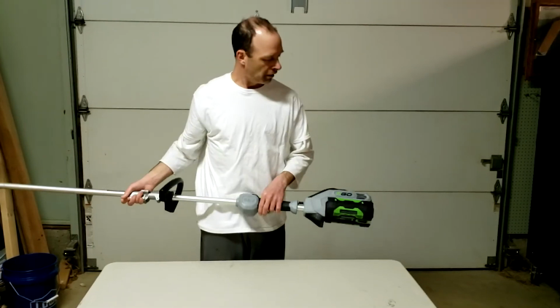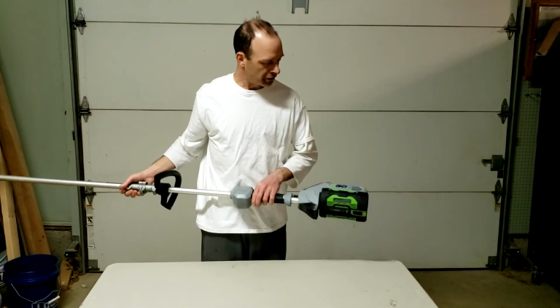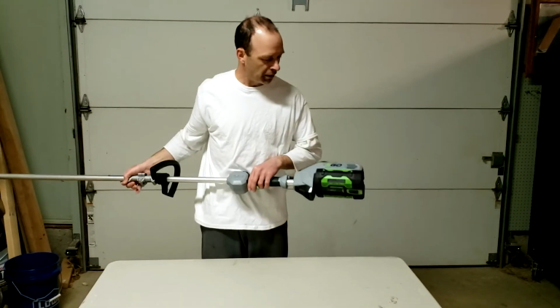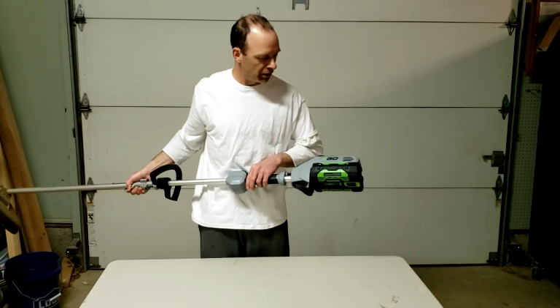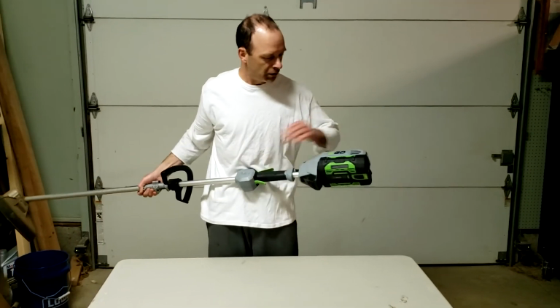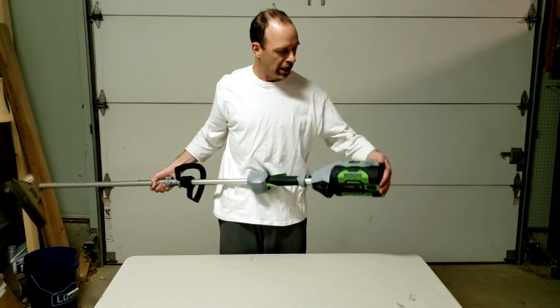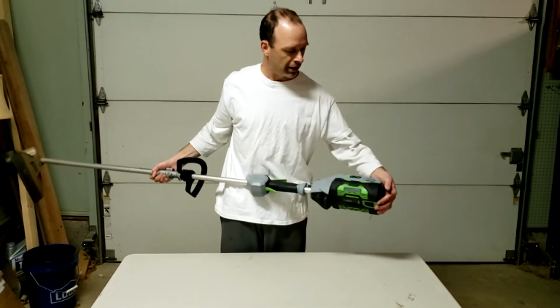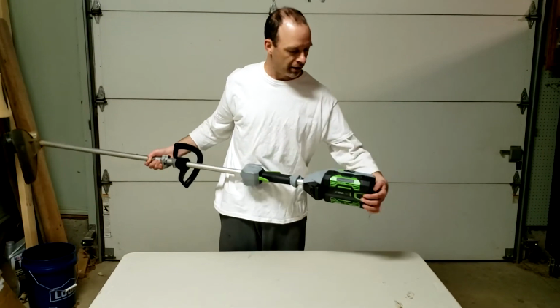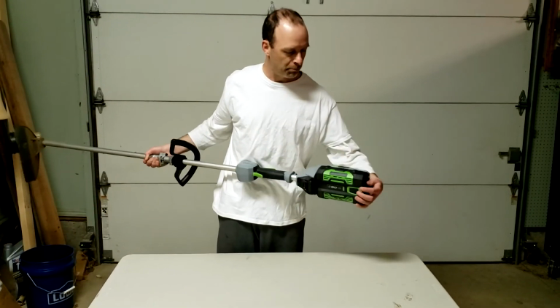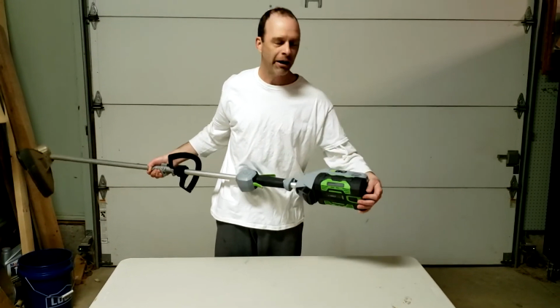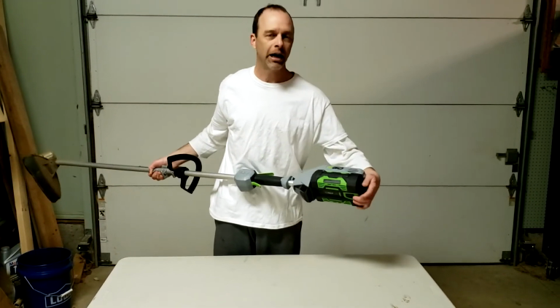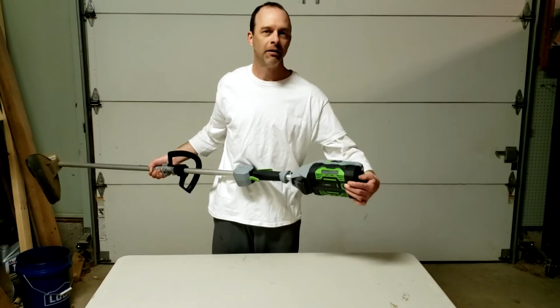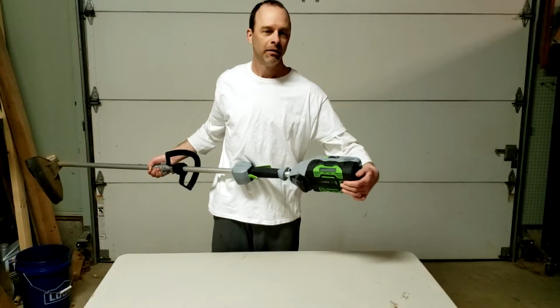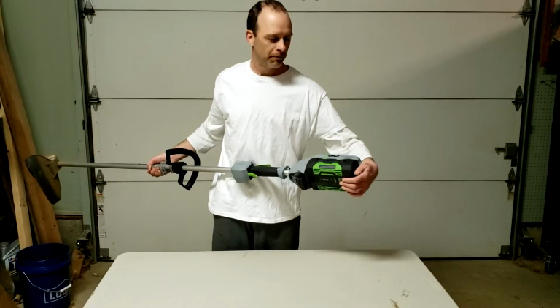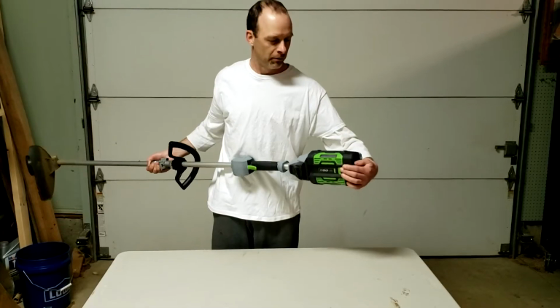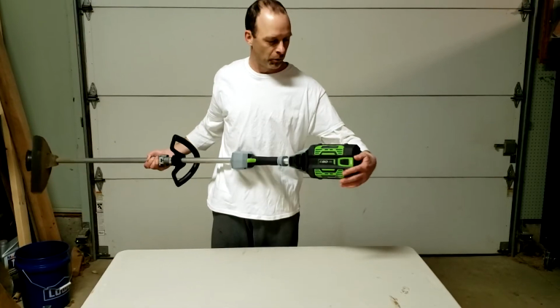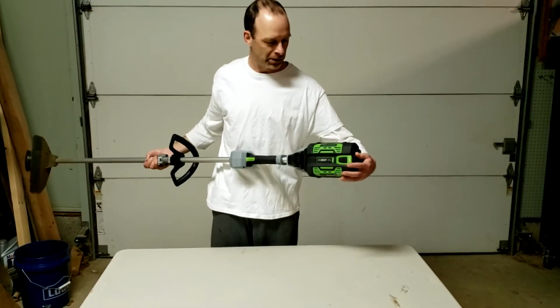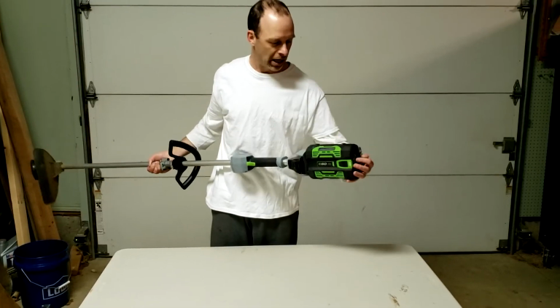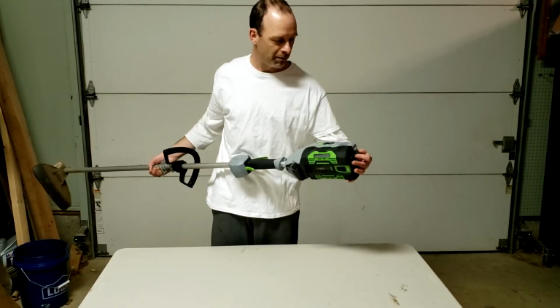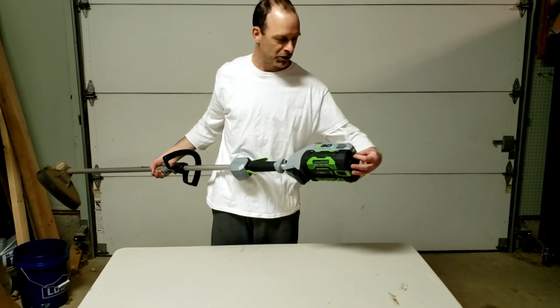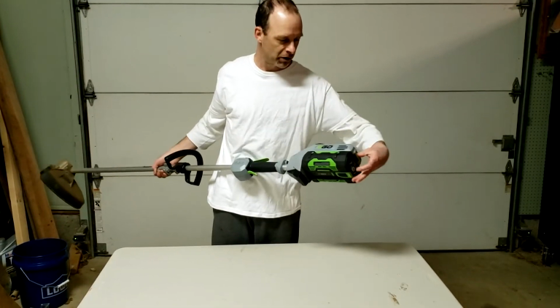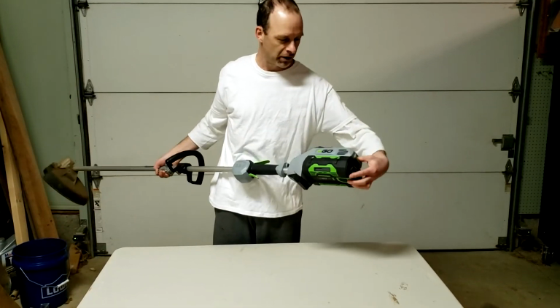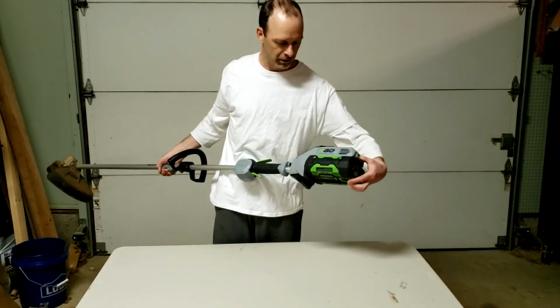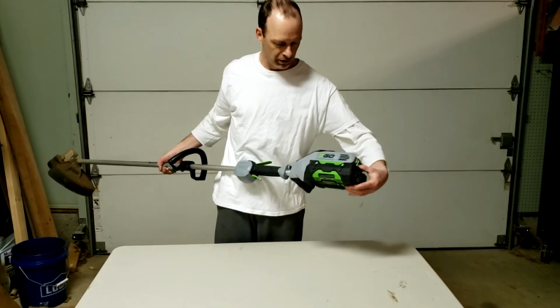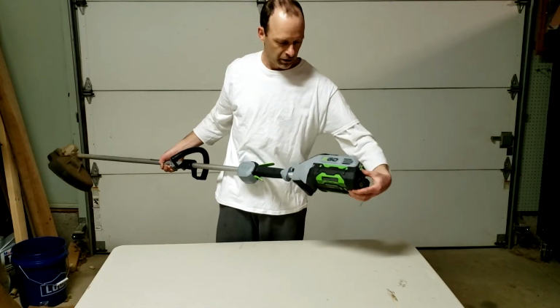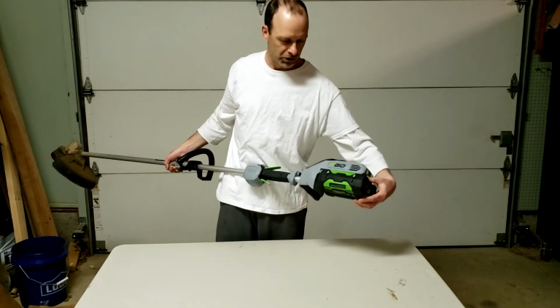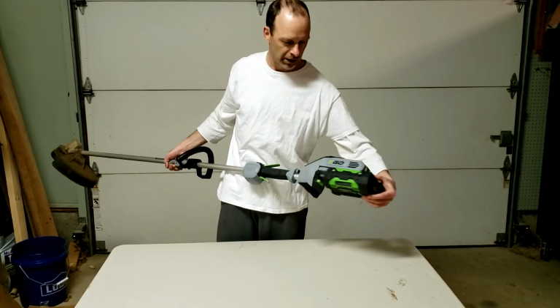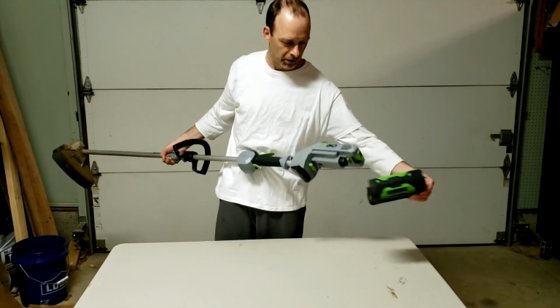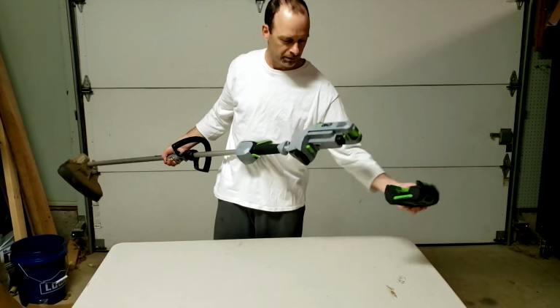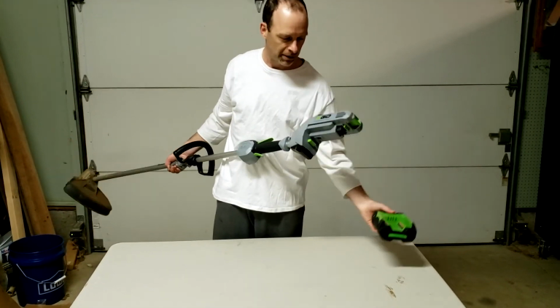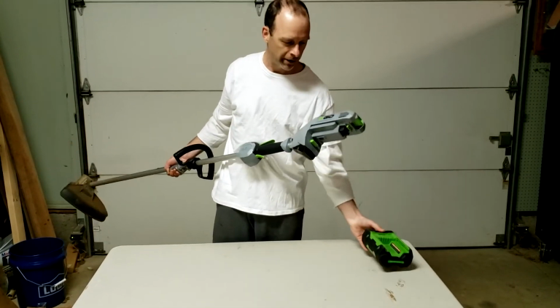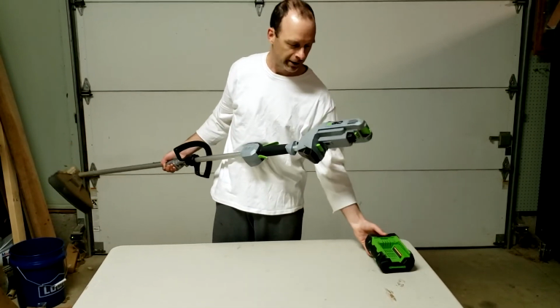First thing you want to do is take the battery out. You want to be safe and make sure that you don't hurt yourself, so take the battery out.